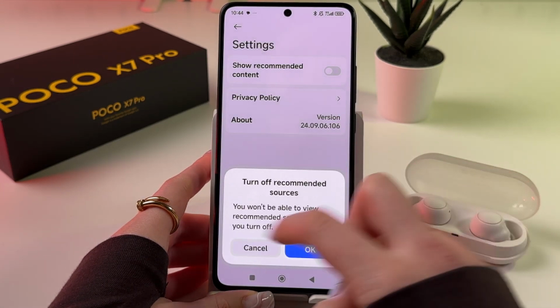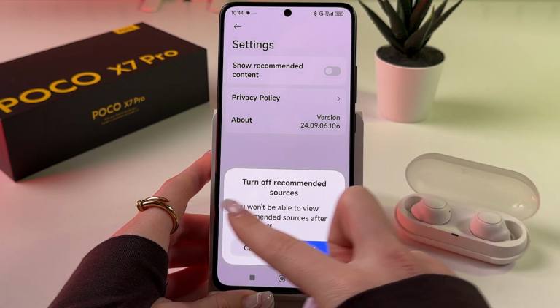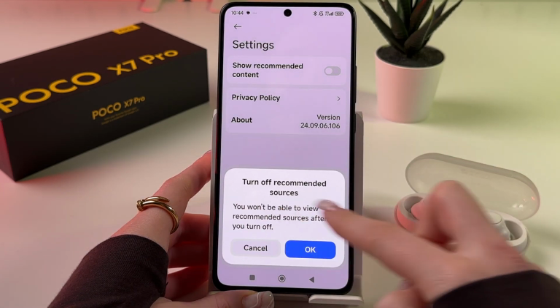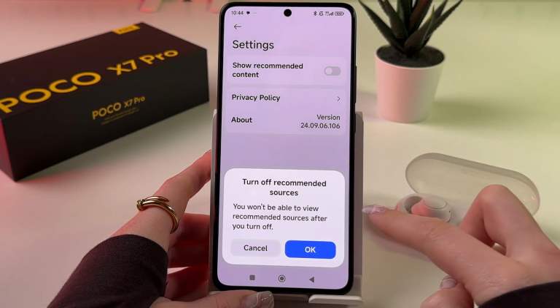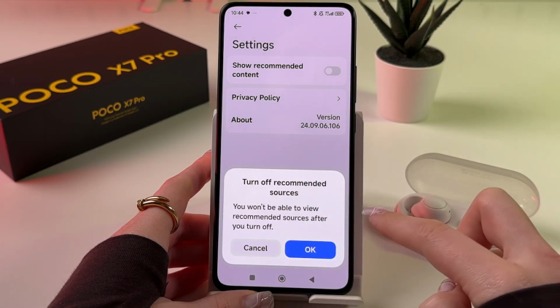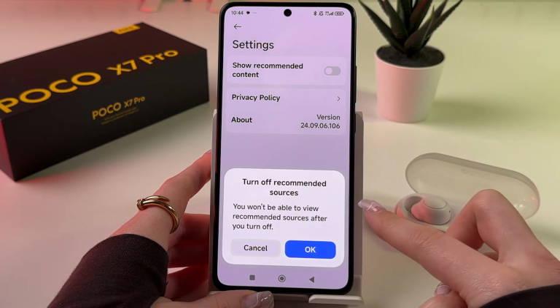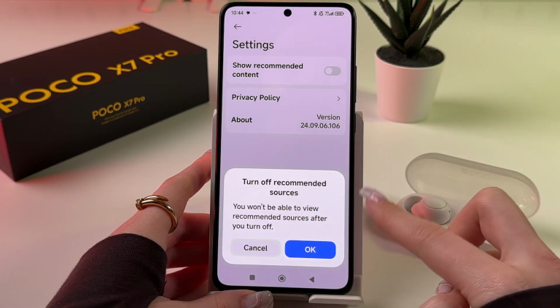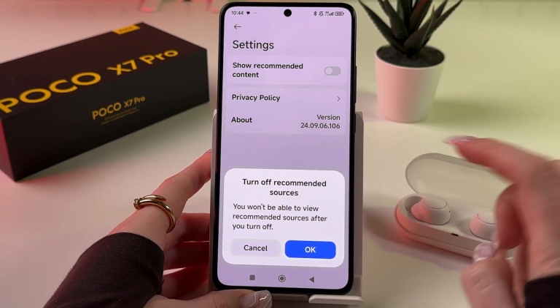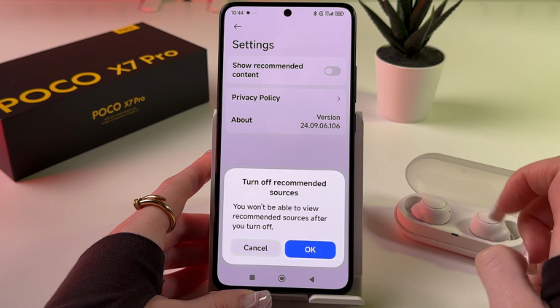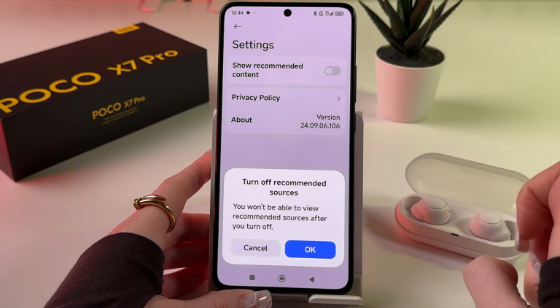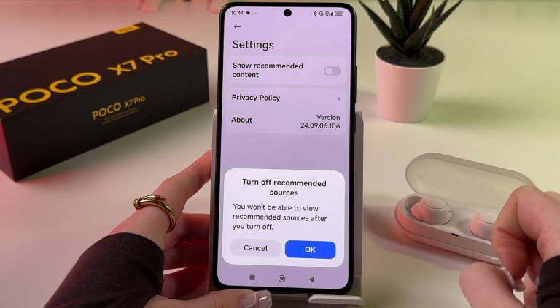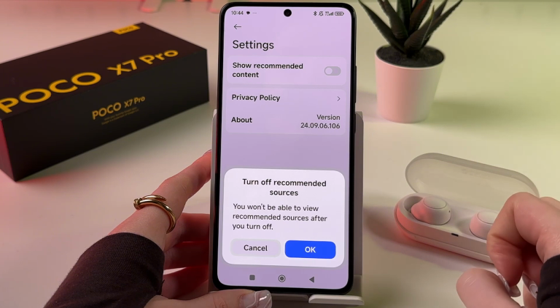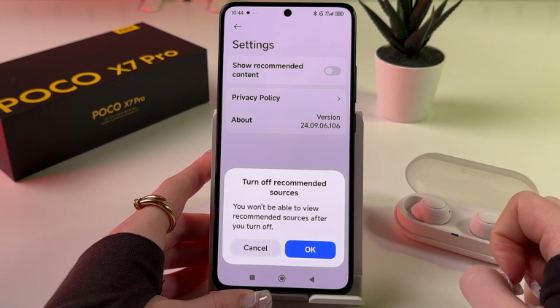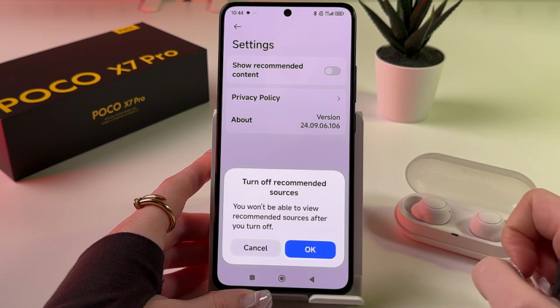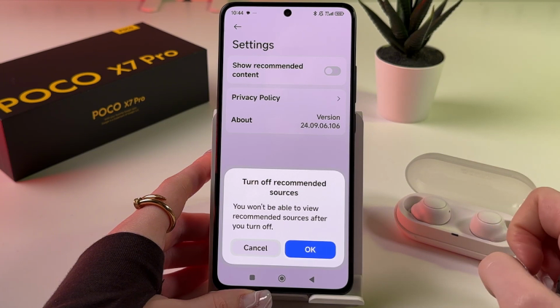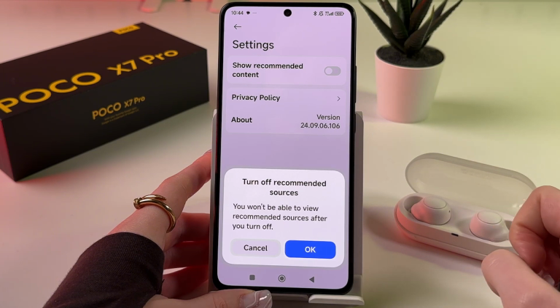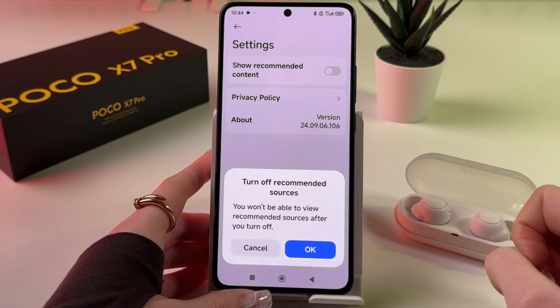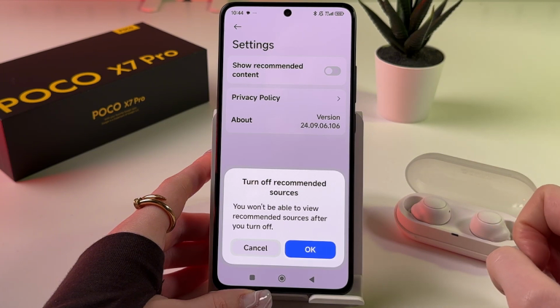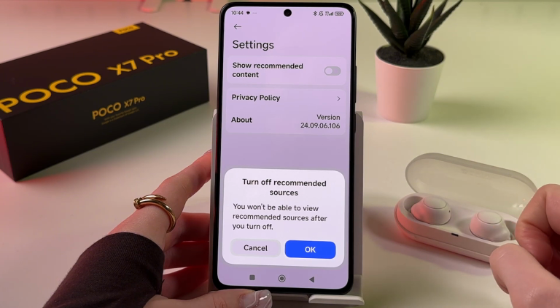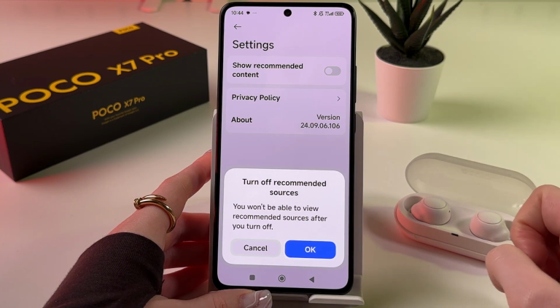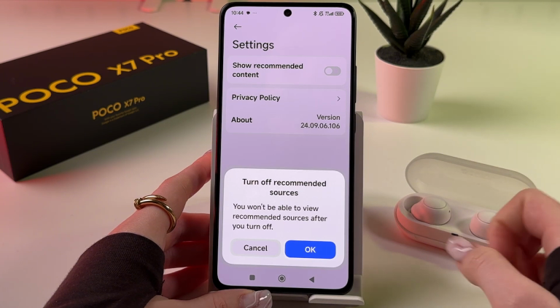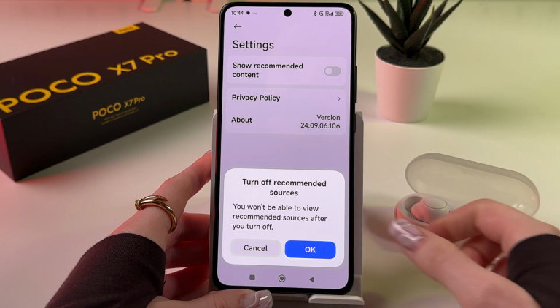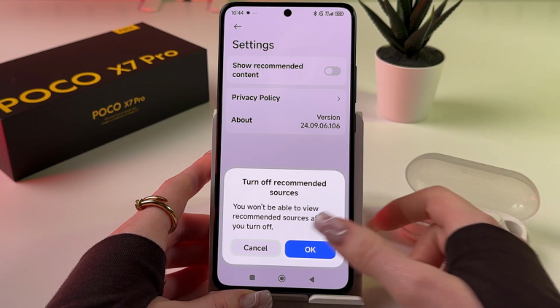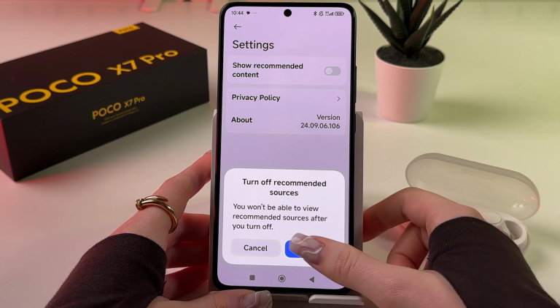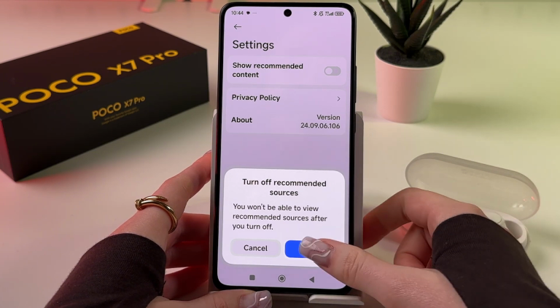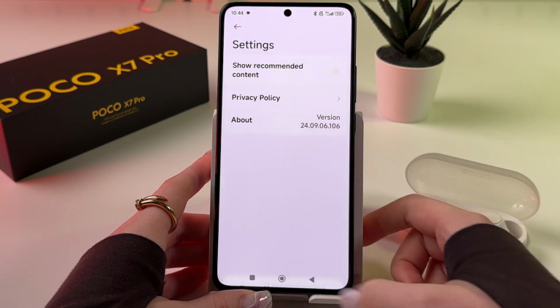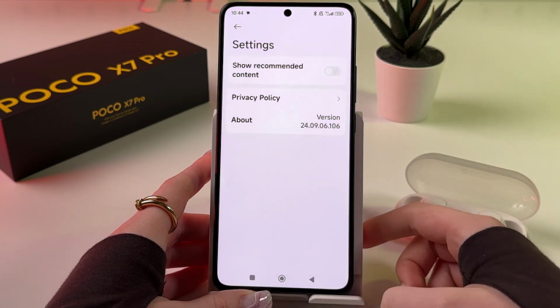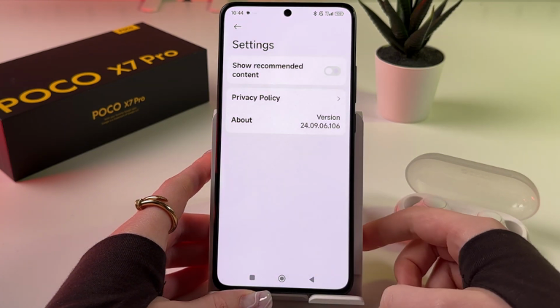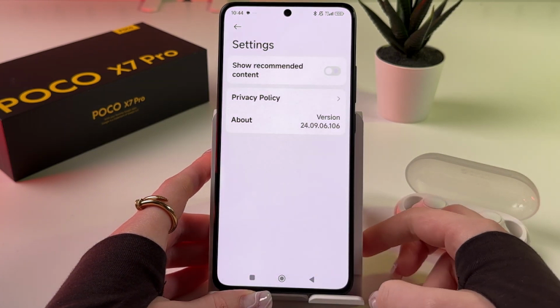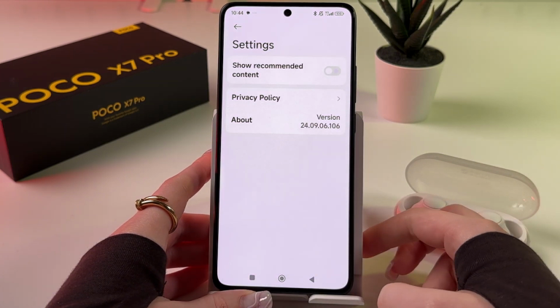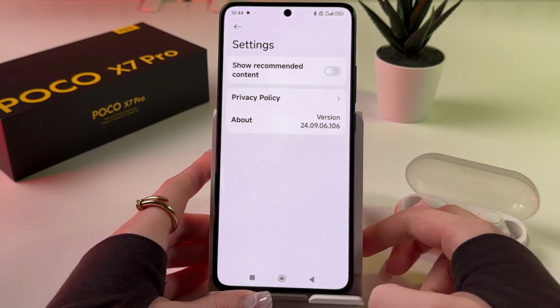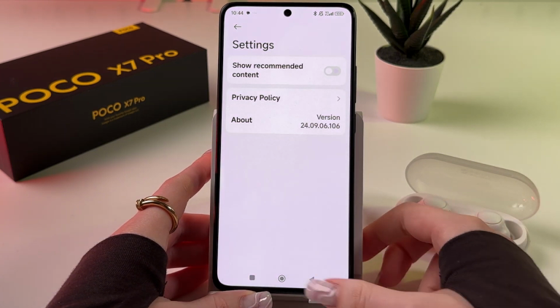After that, you'll see a pop-up window to turn off recommended sources — just confirm by tapping OK.